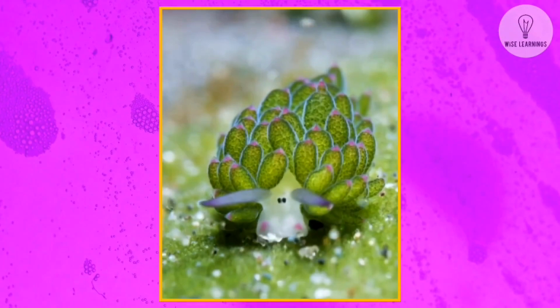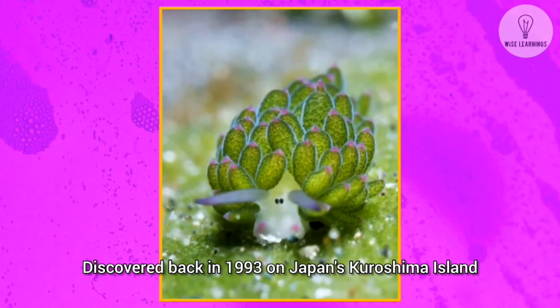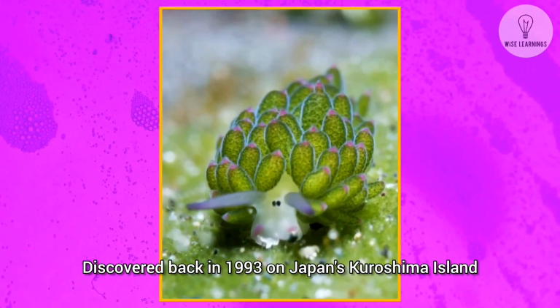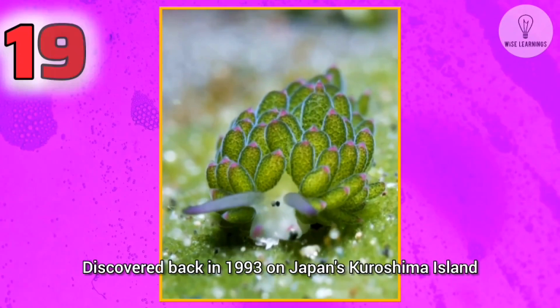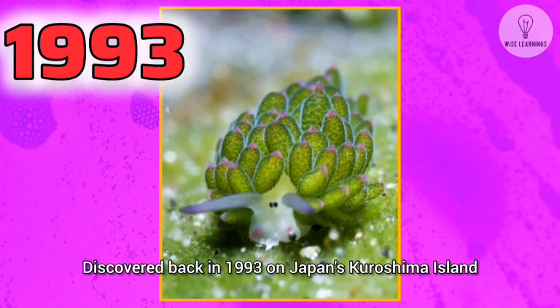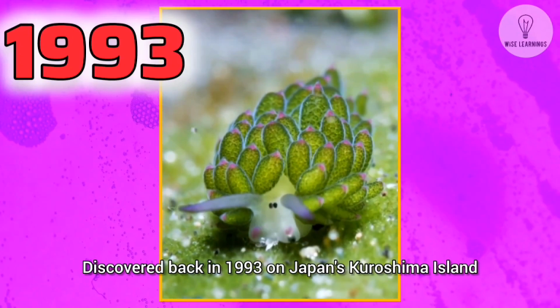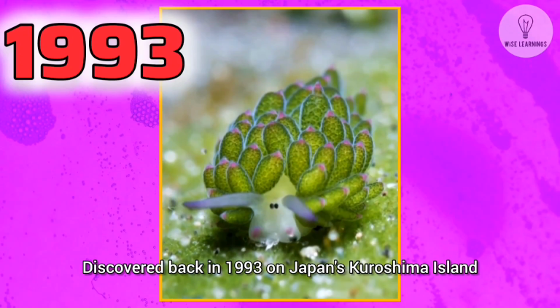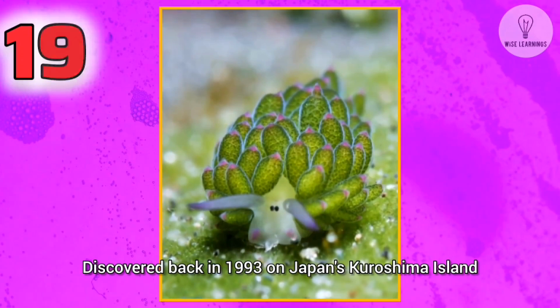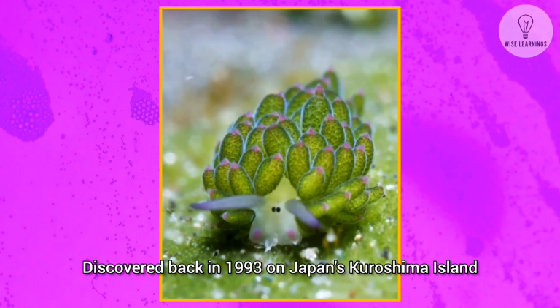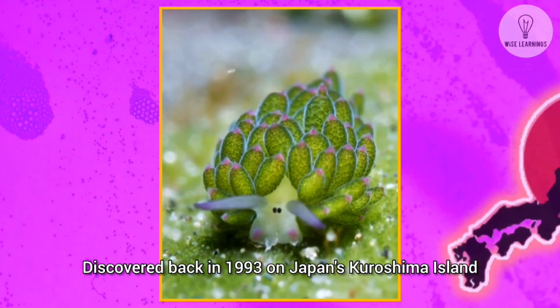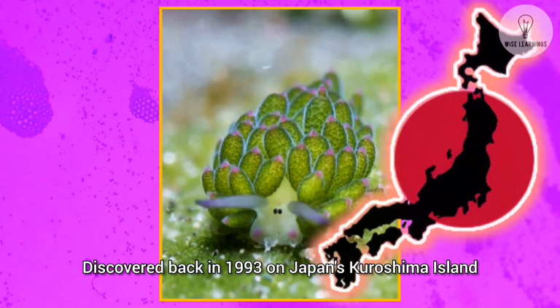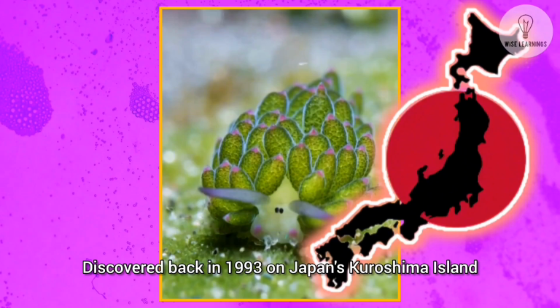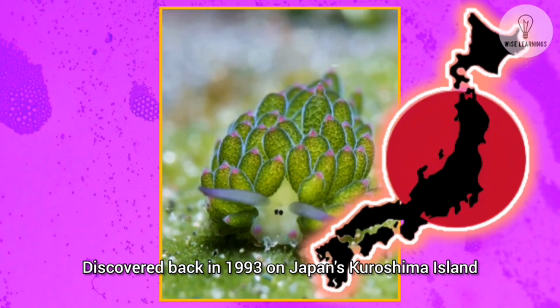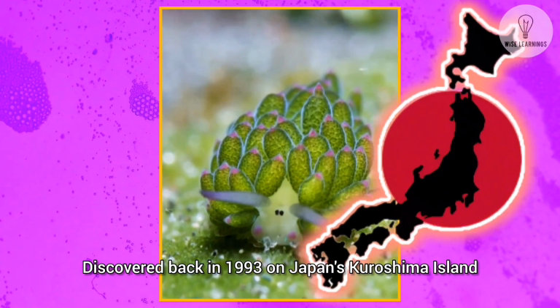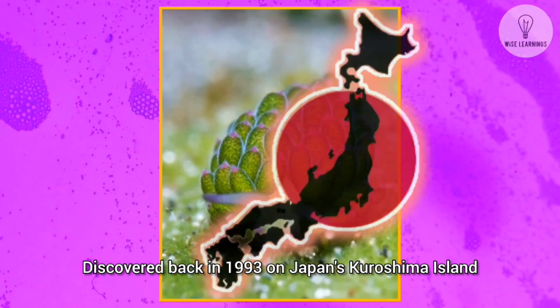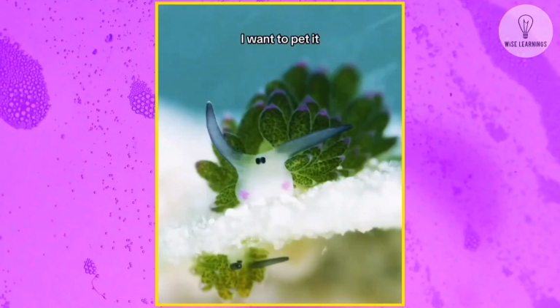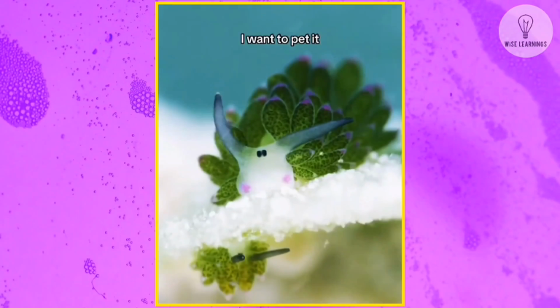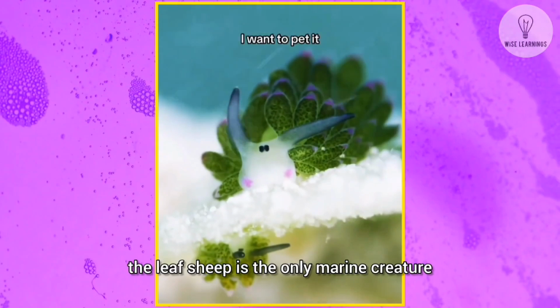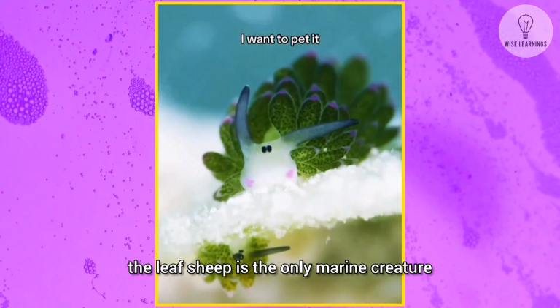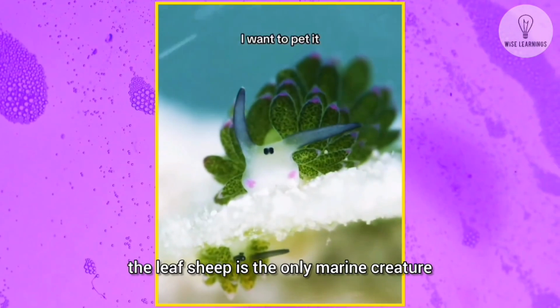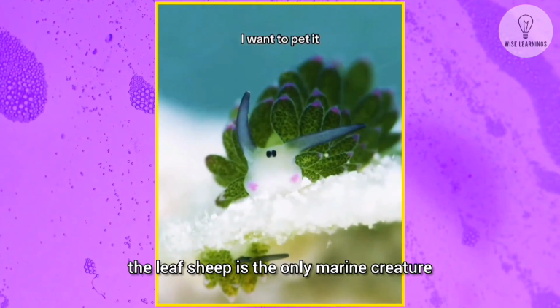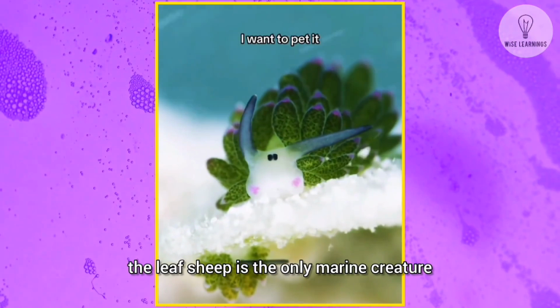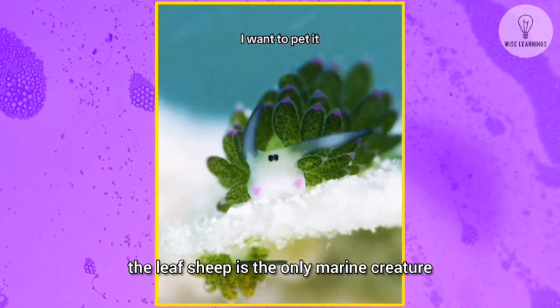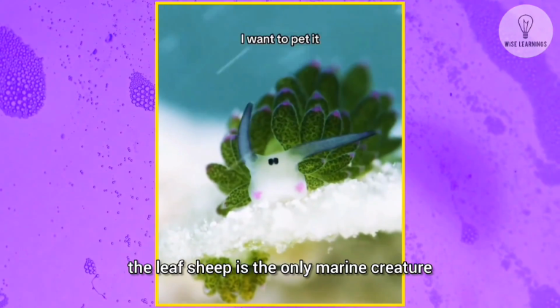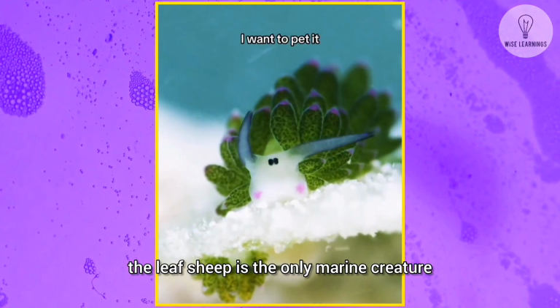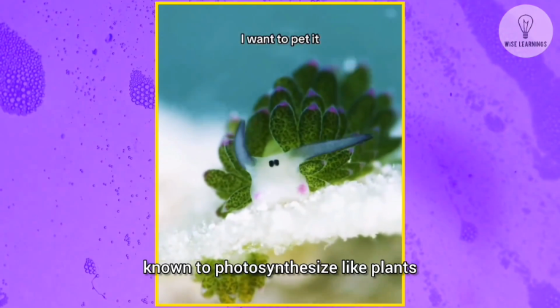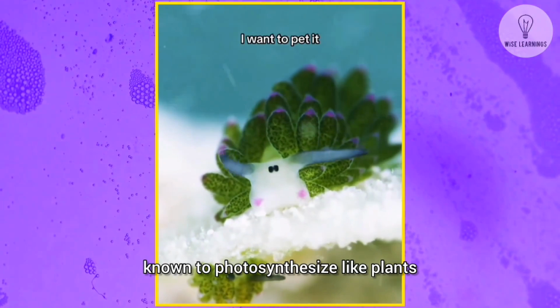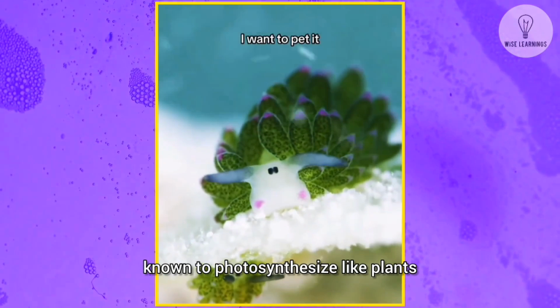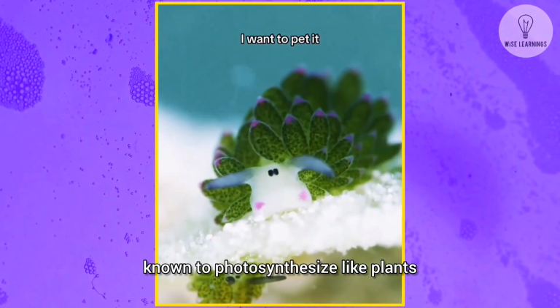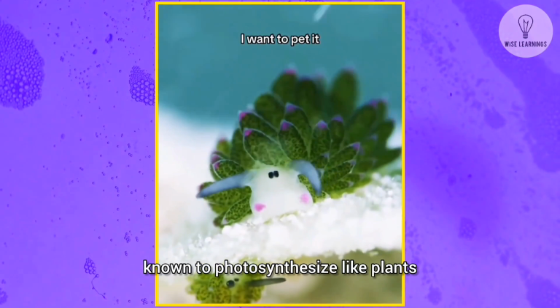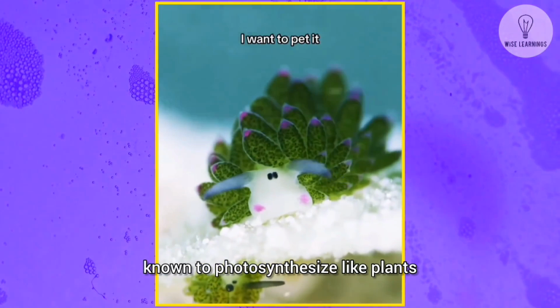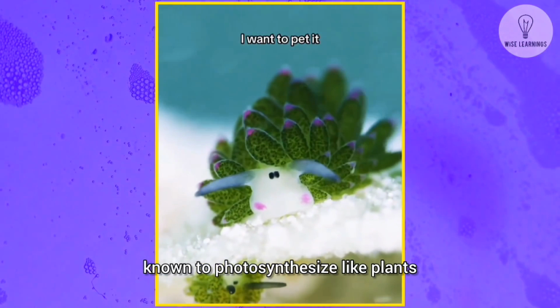Discovered back in 1993 on Japan's Kuroshima Island, the leaf sheep is the only marine creature known to photosynthesize like plants.